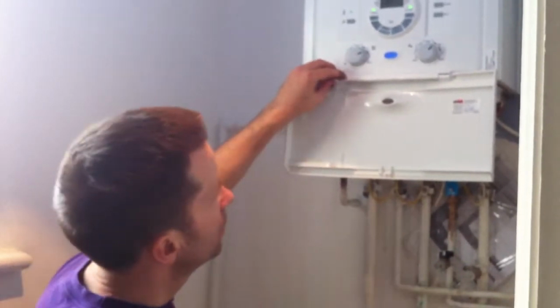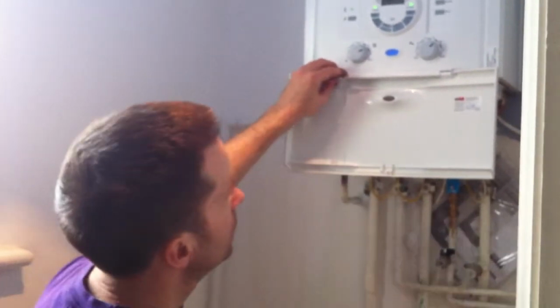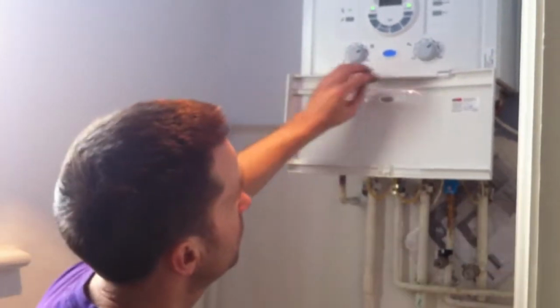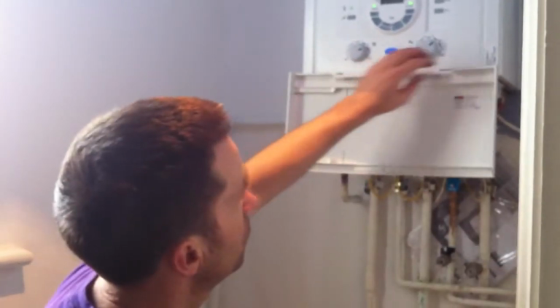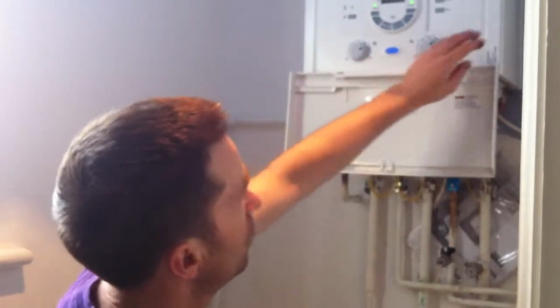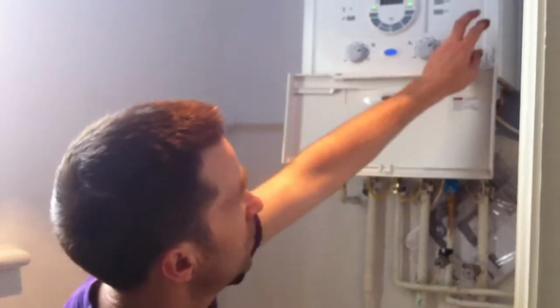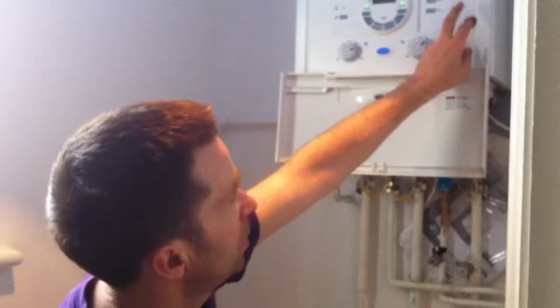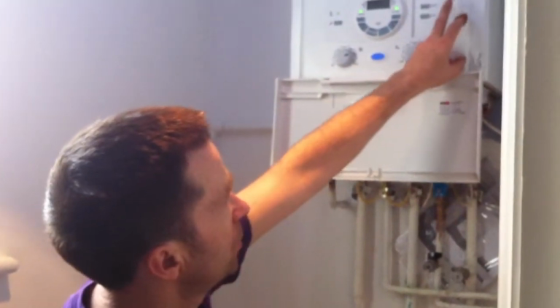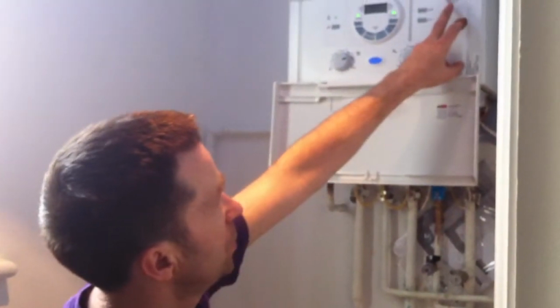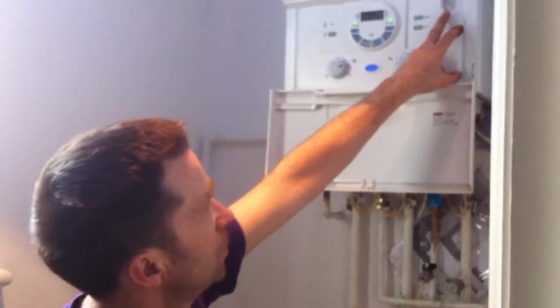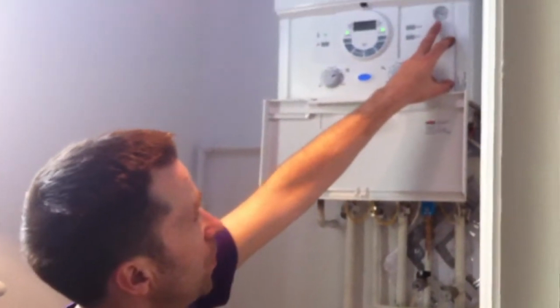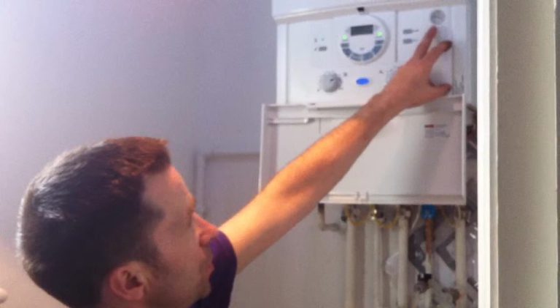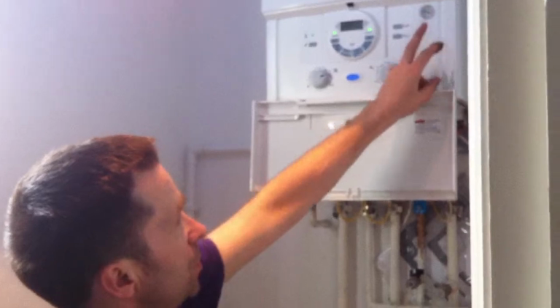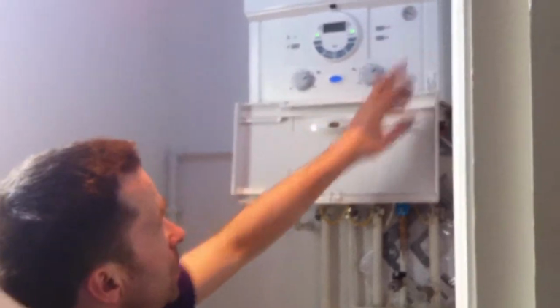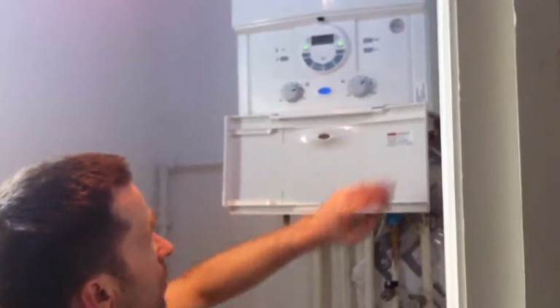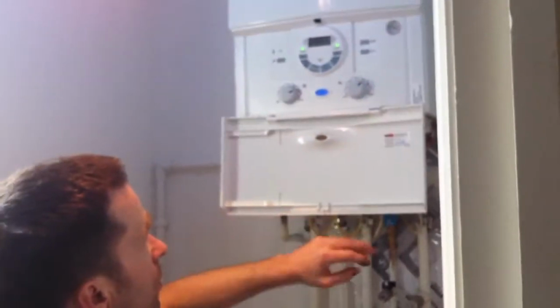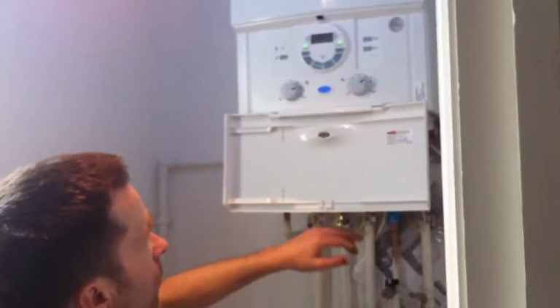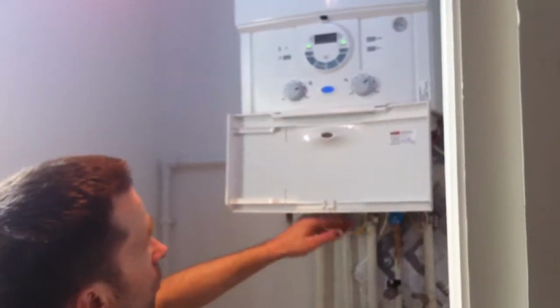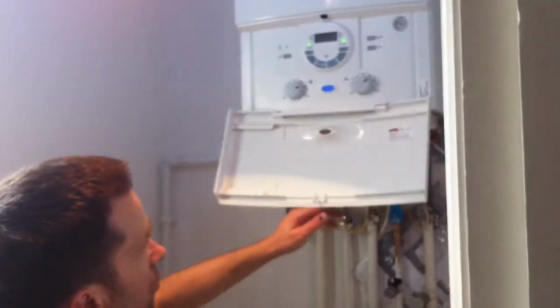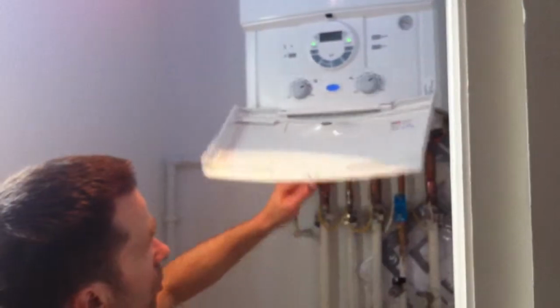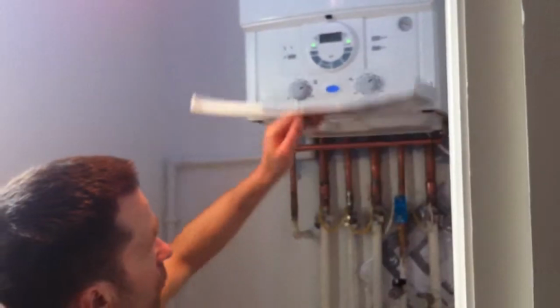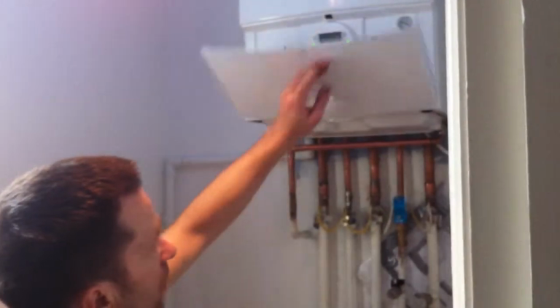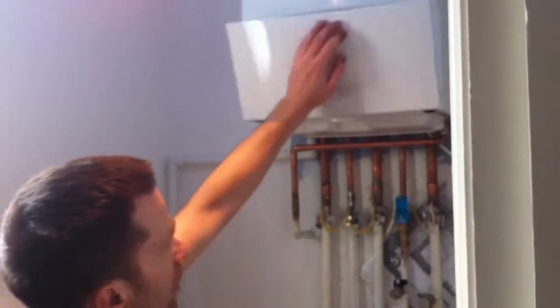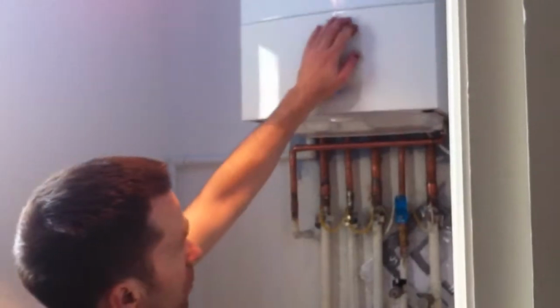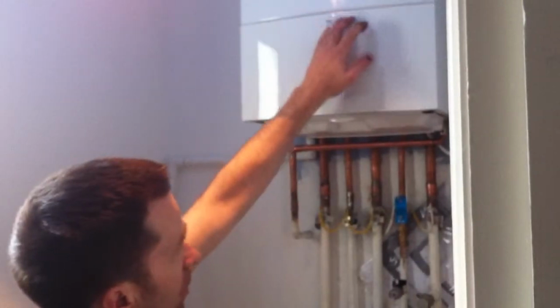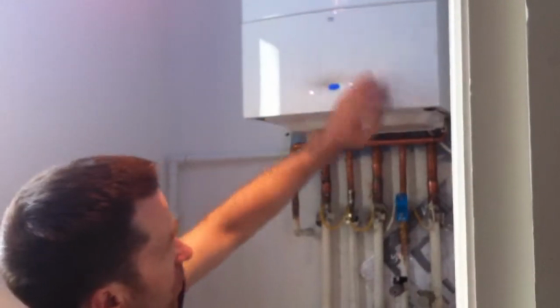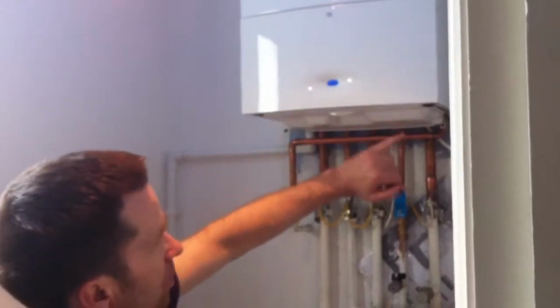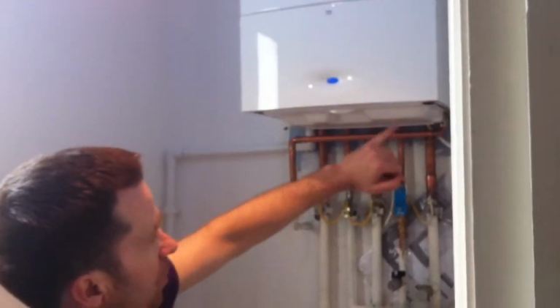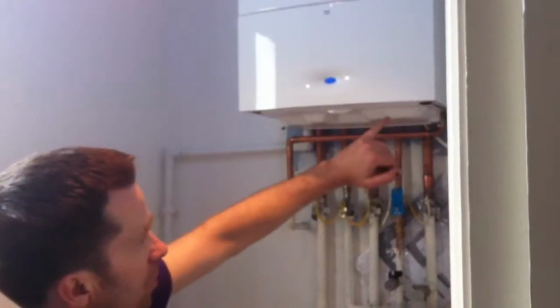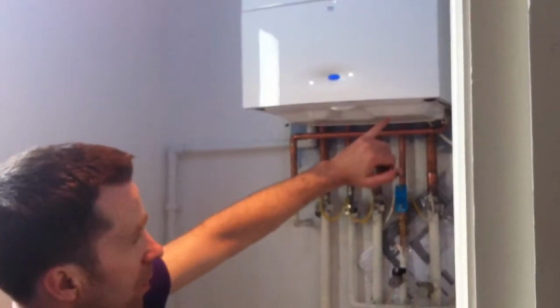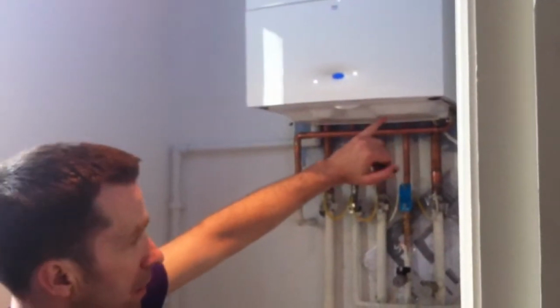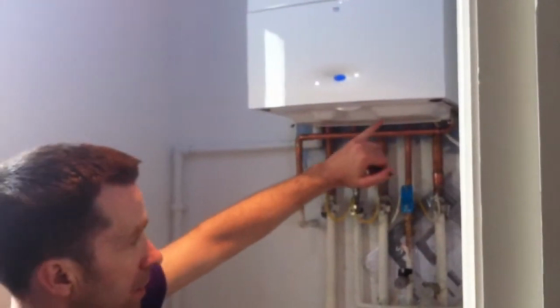The same as all combis, it's a pressurised system with a pressure gauge there. We've also got an internal filling link on here, which is inside there.